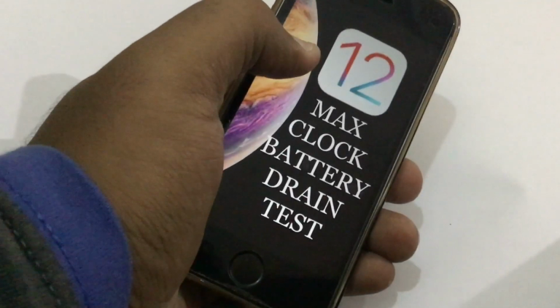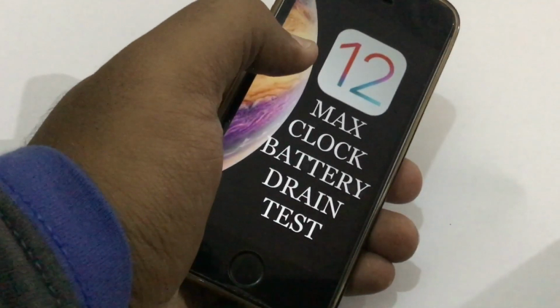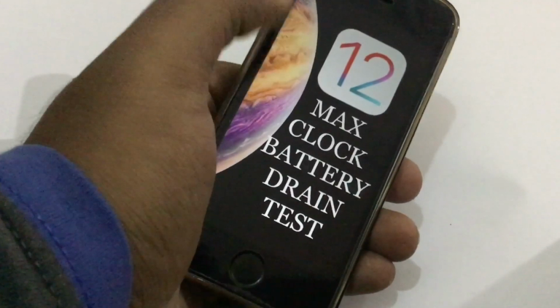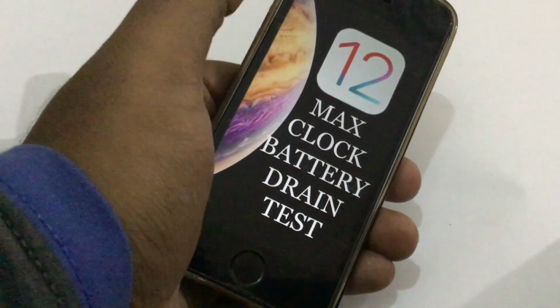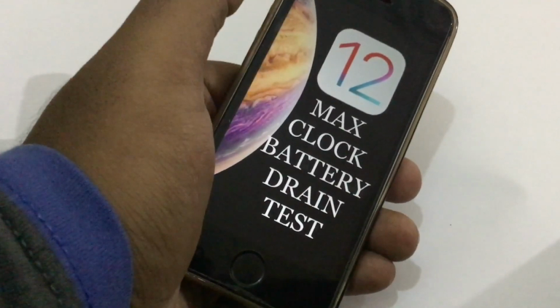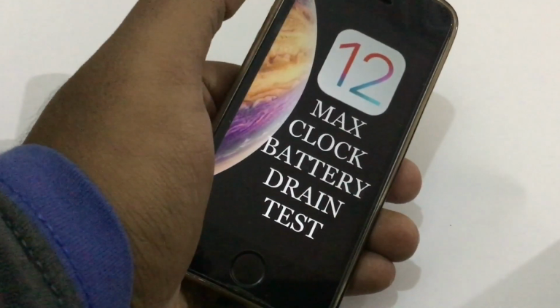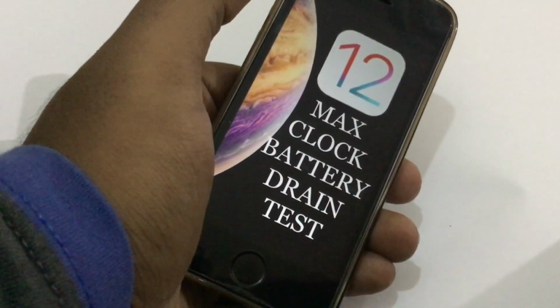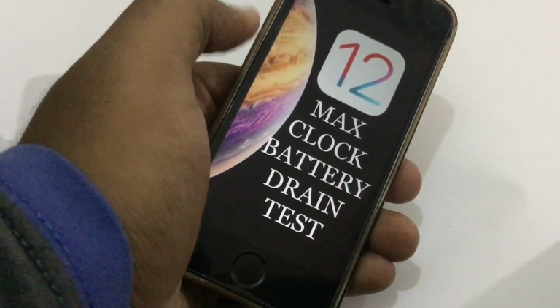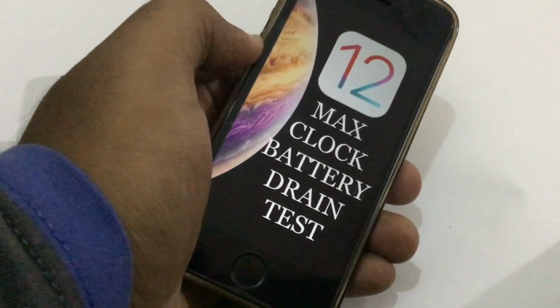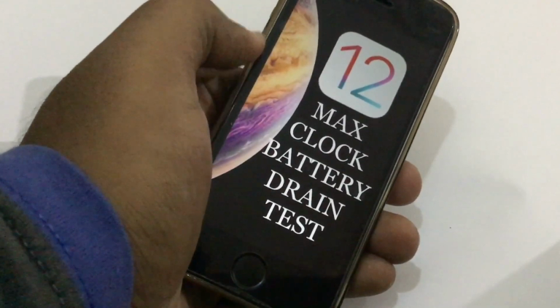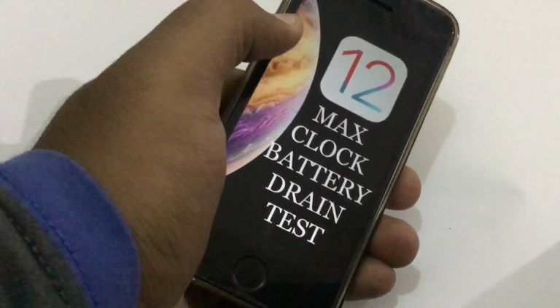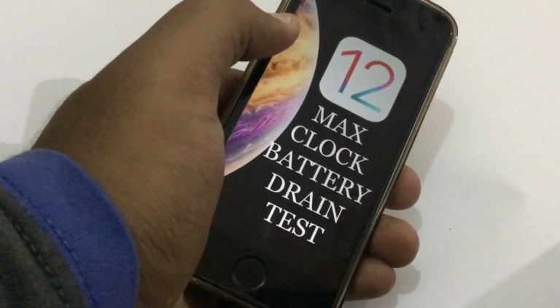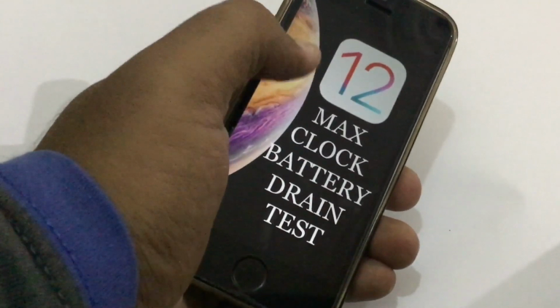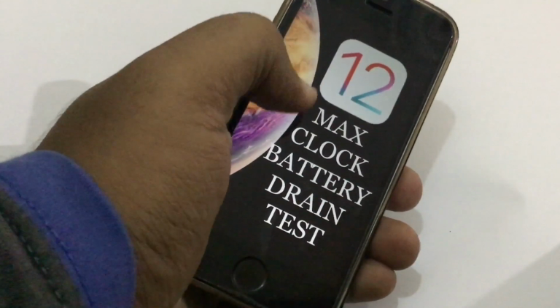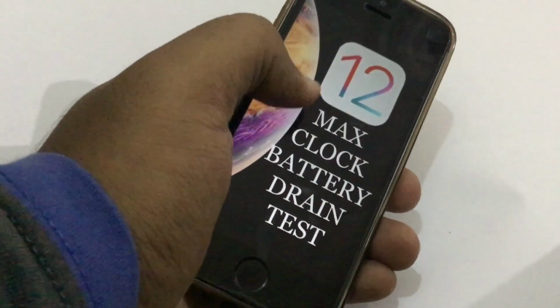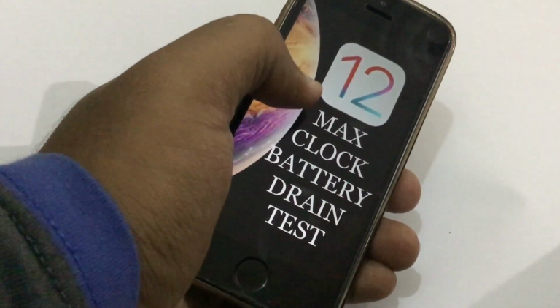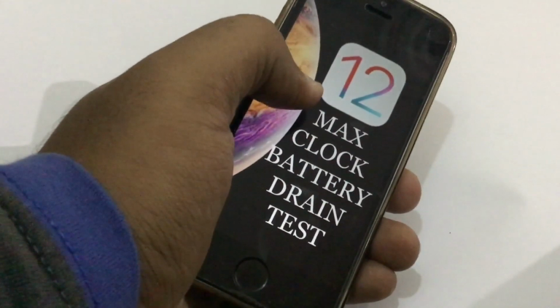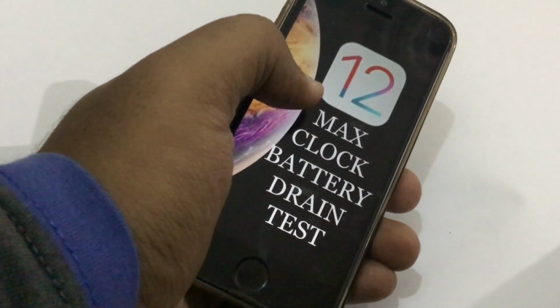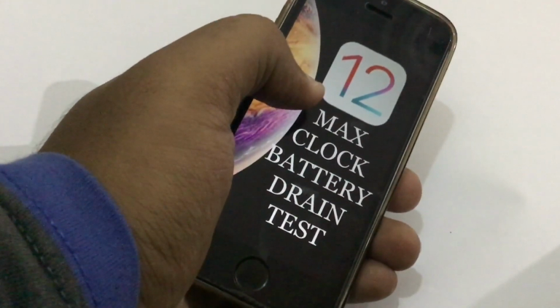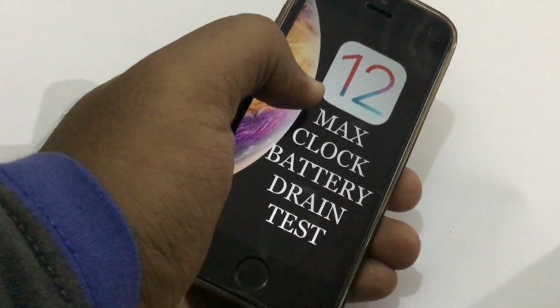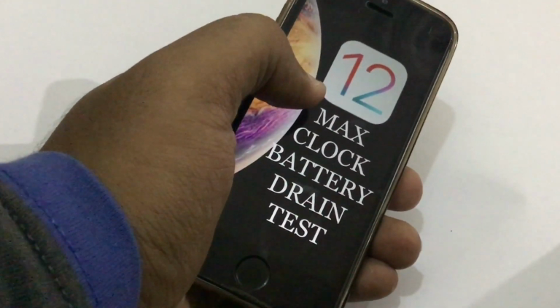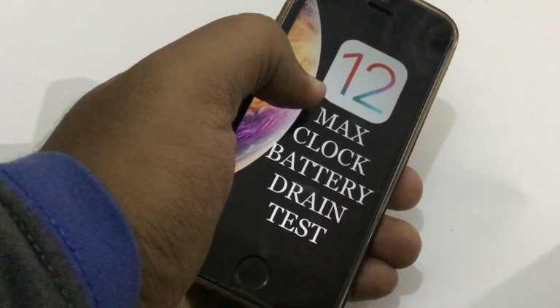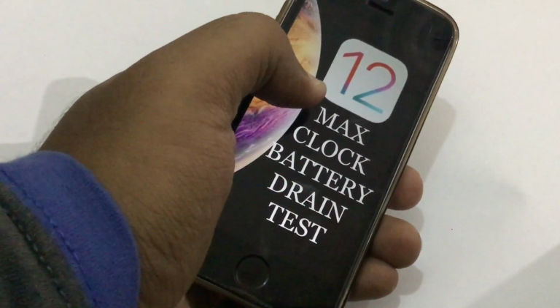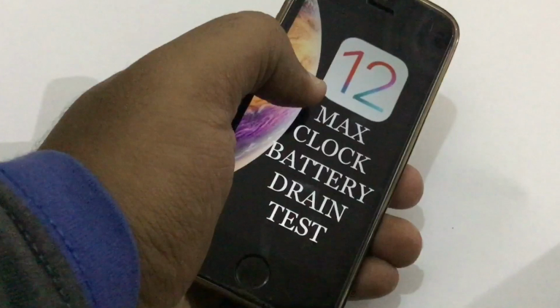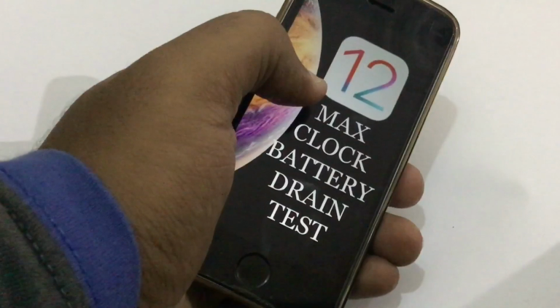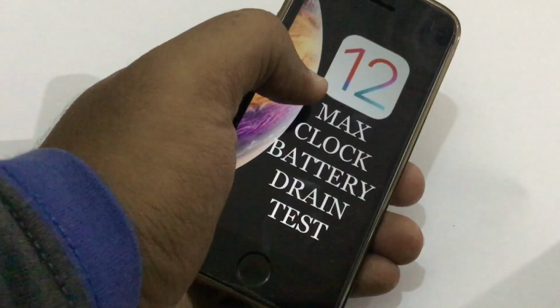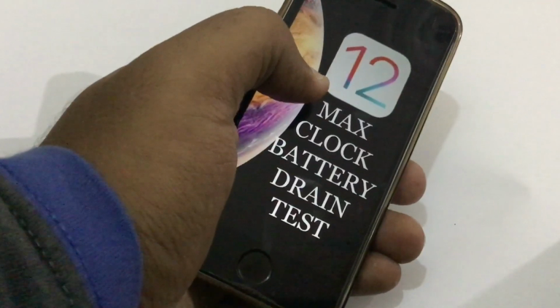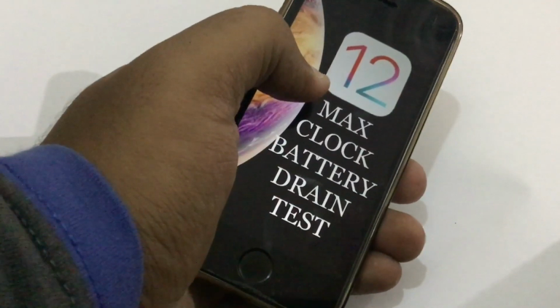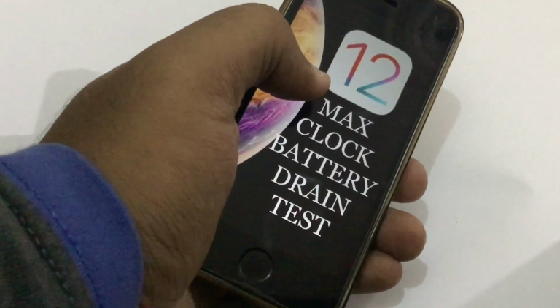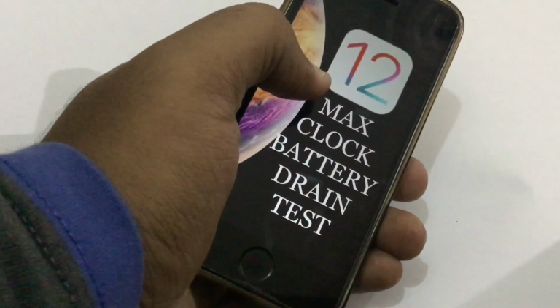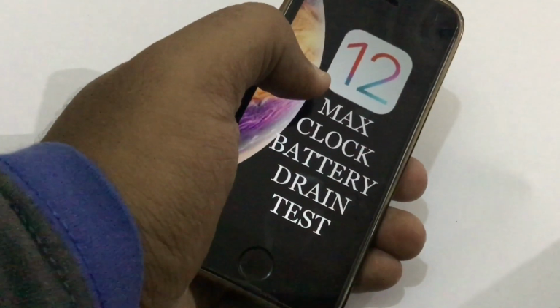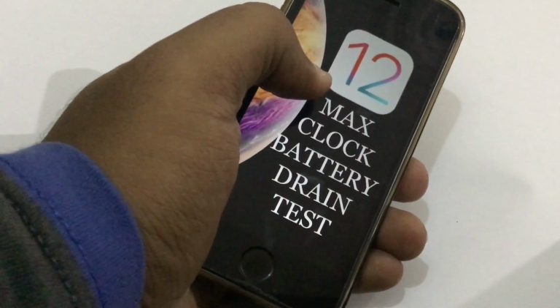What's up friends, welcome back to 9to5tech. This is the iPhone SE iOS 12 final version max clock battery test.